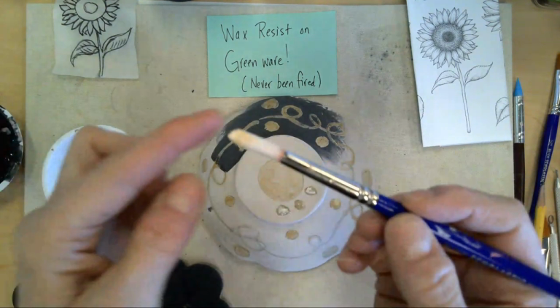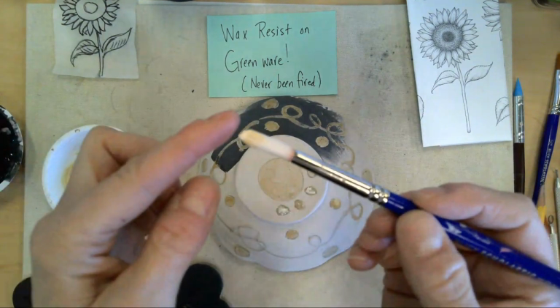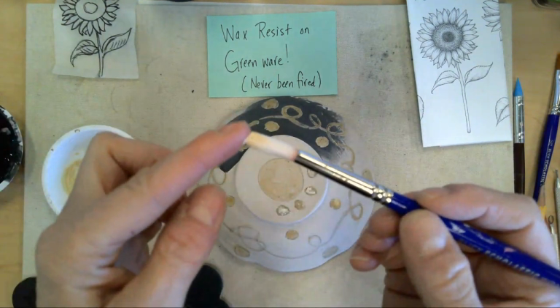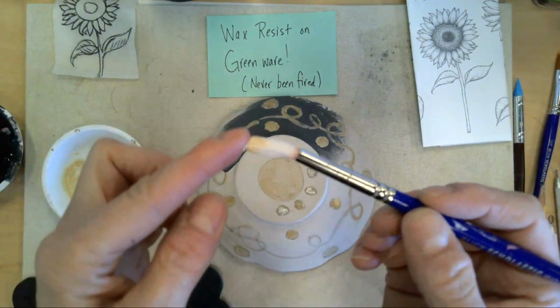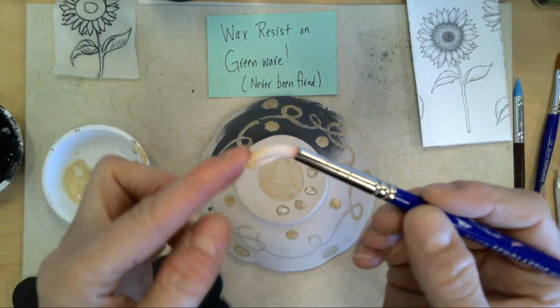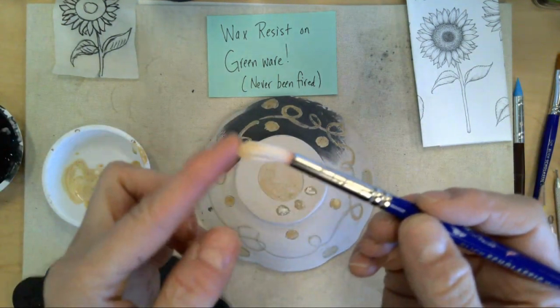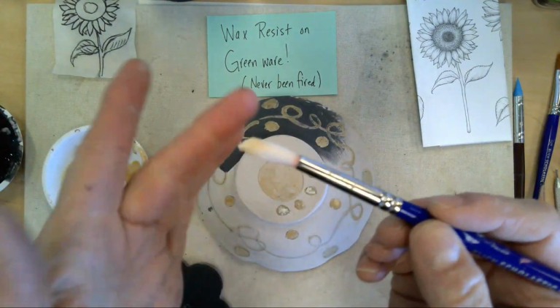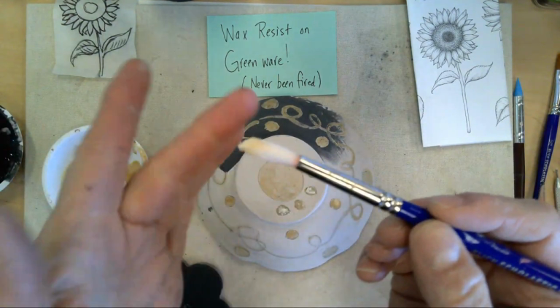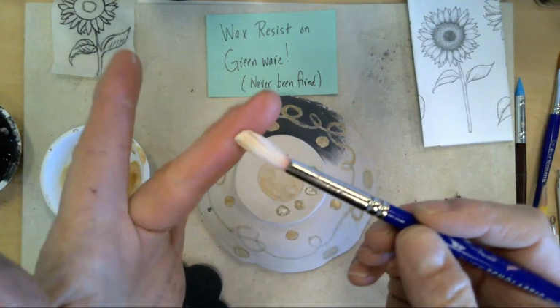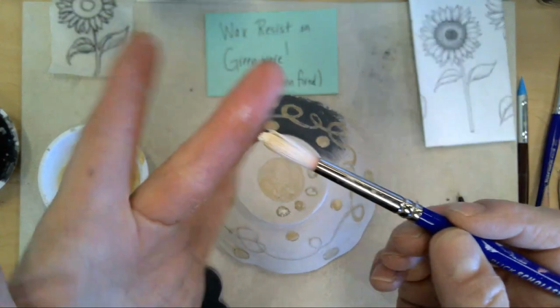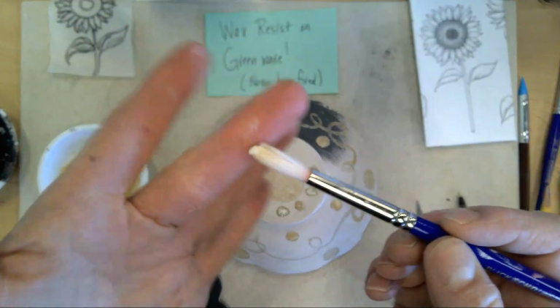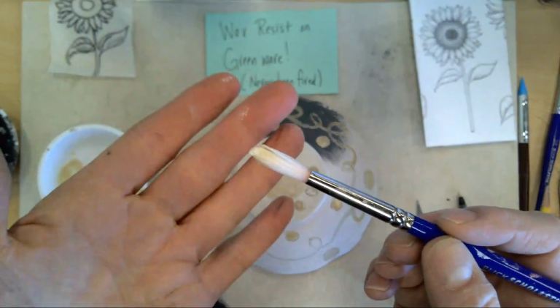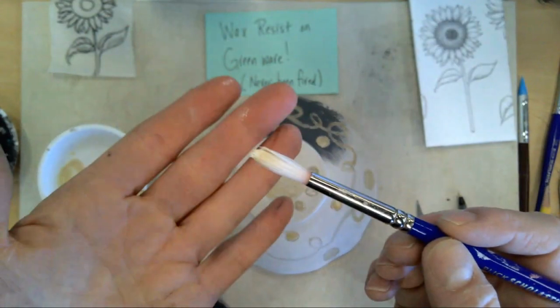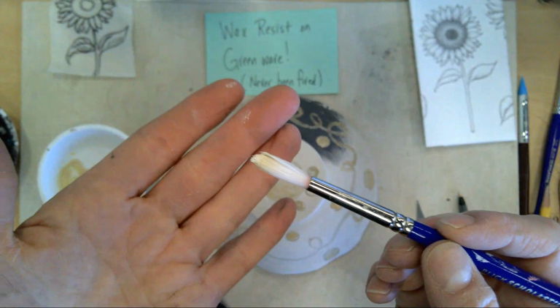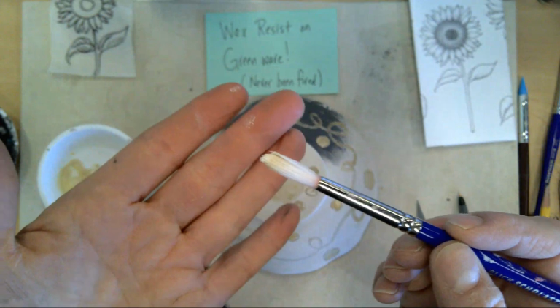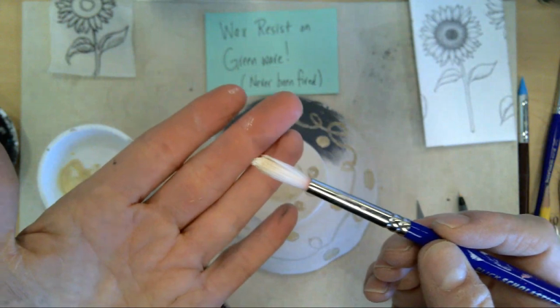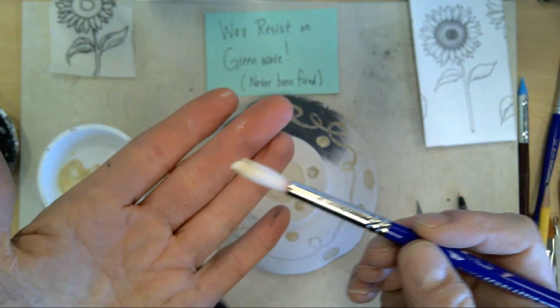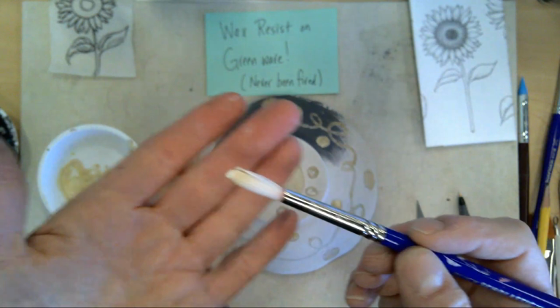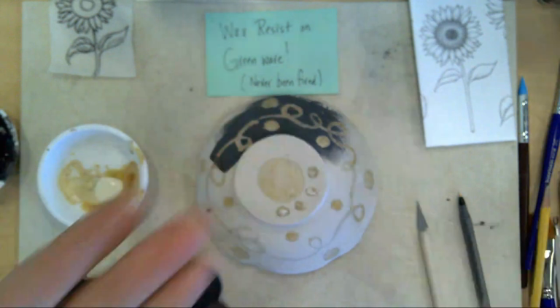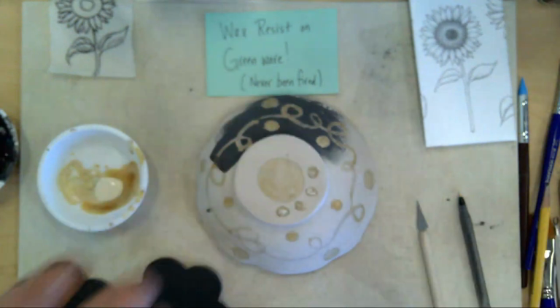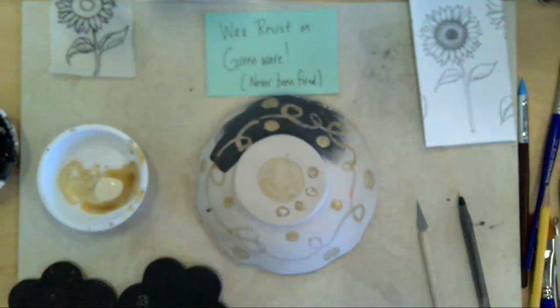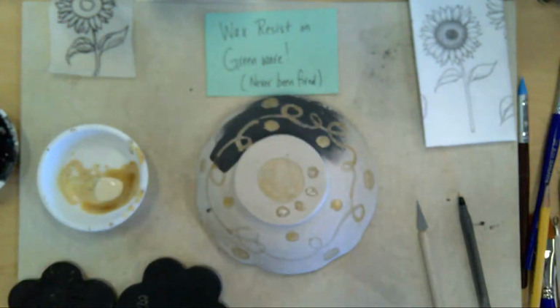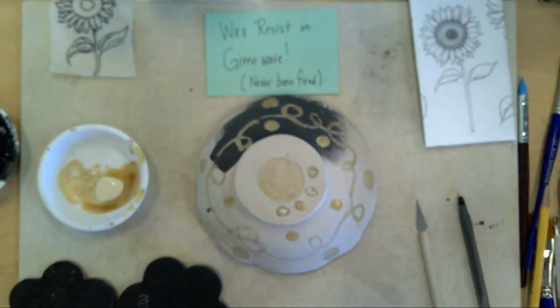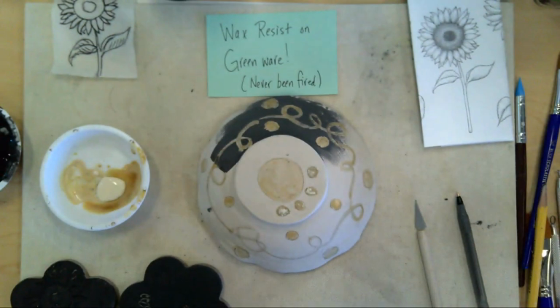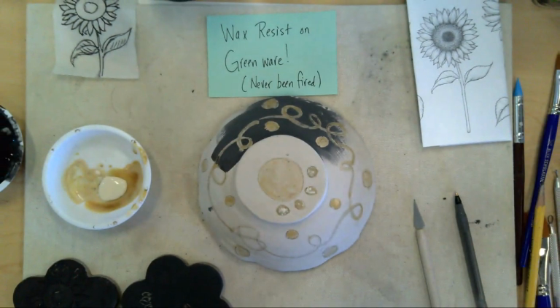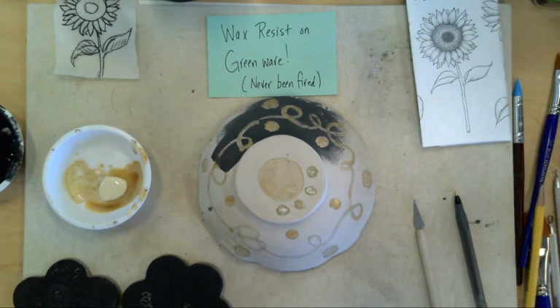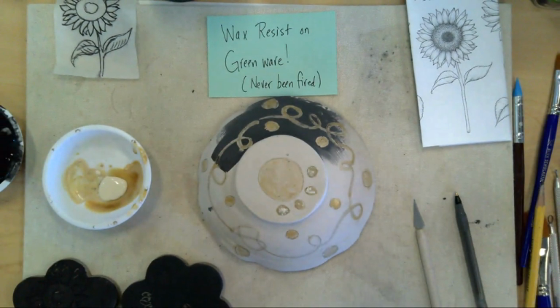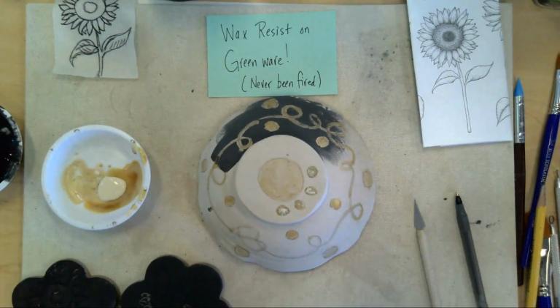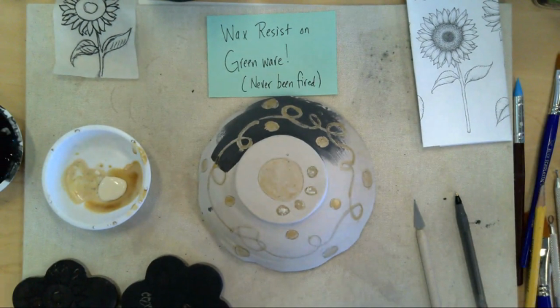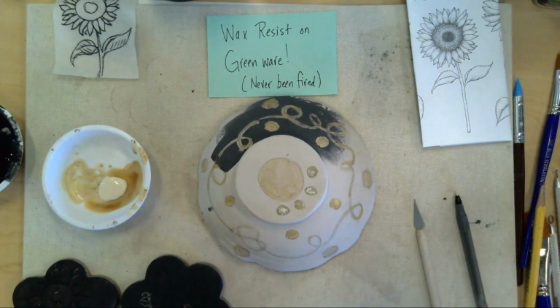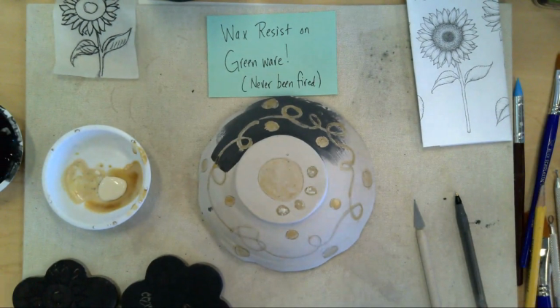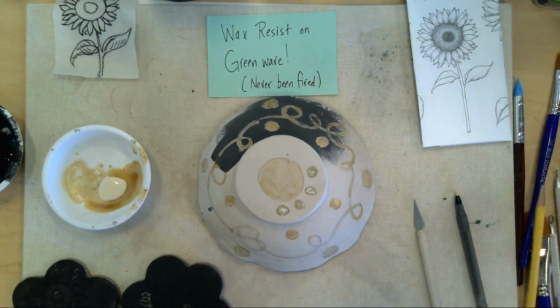If you ever see a brush and it looks firm, that means the wax dried on it. Get some hot water and clean it off with hot soapy water.